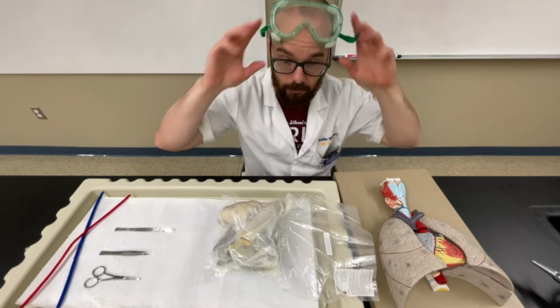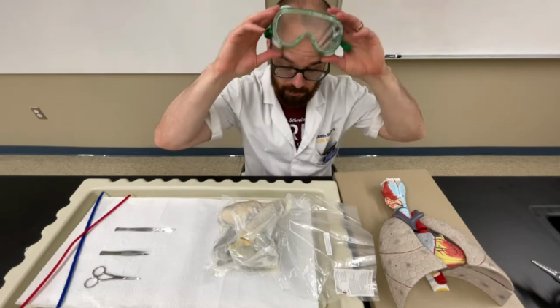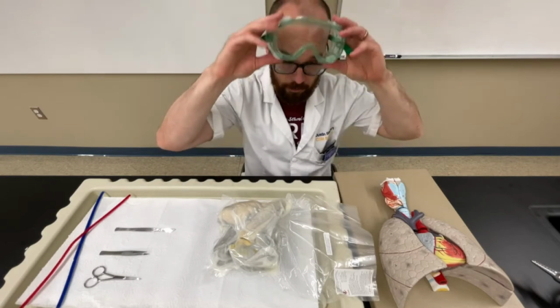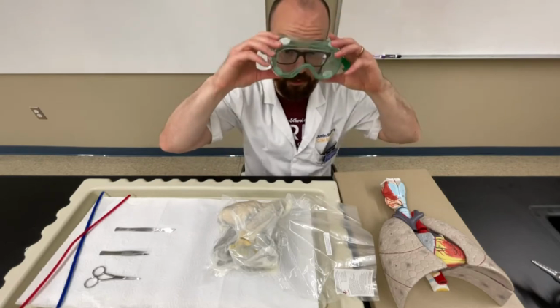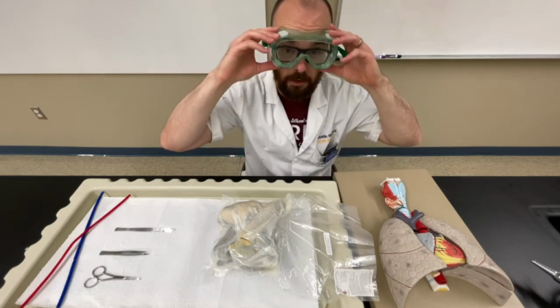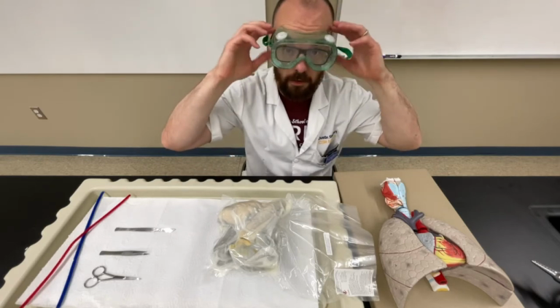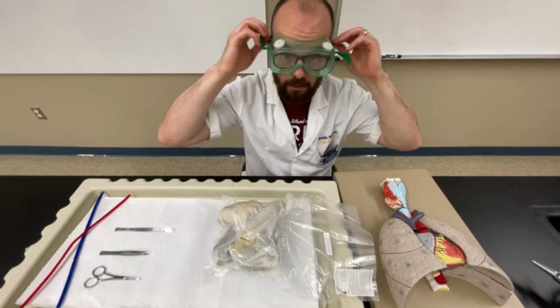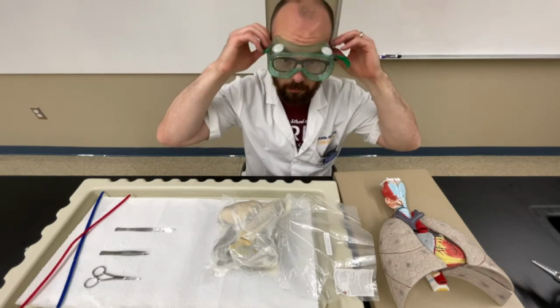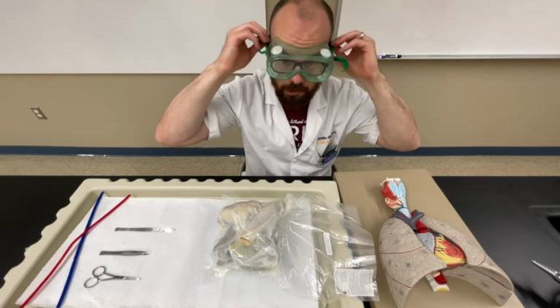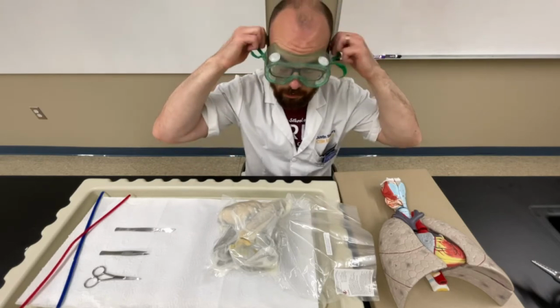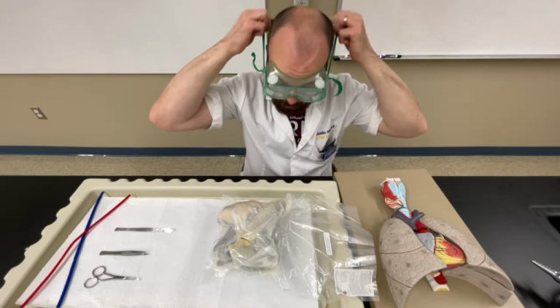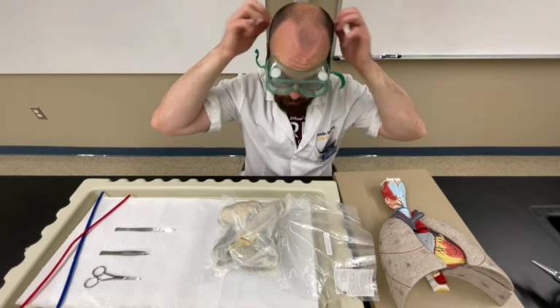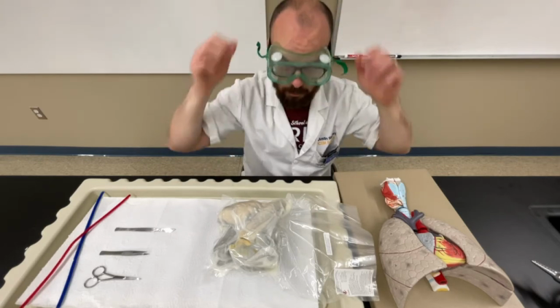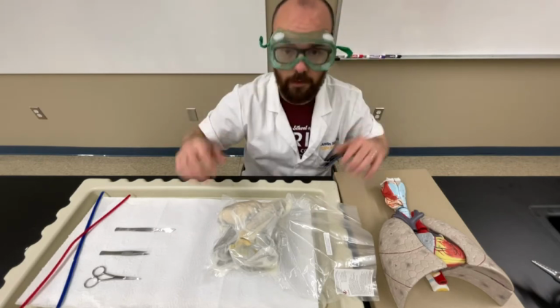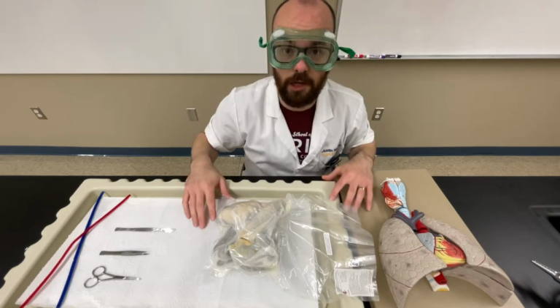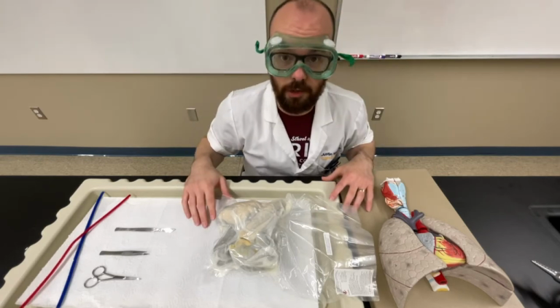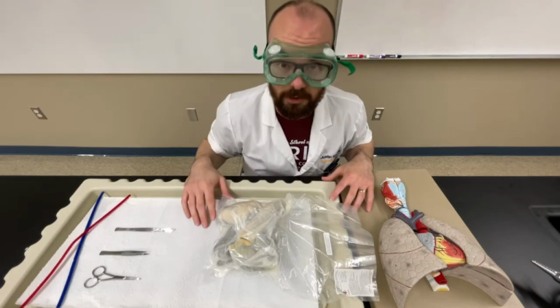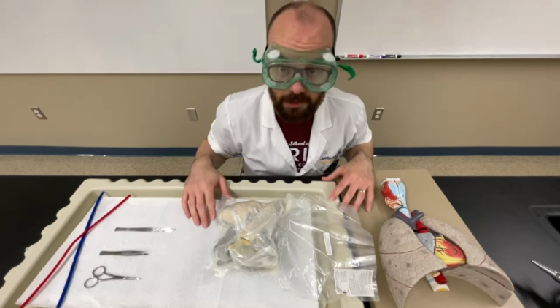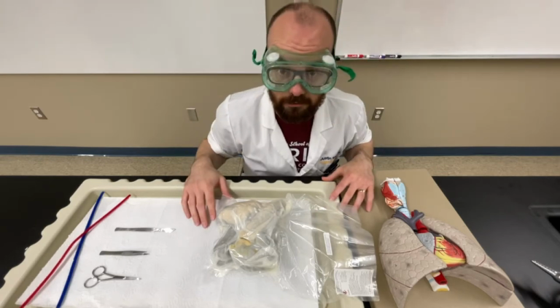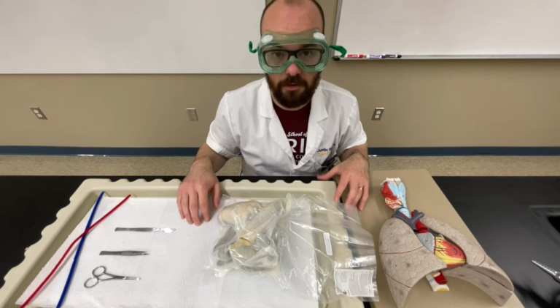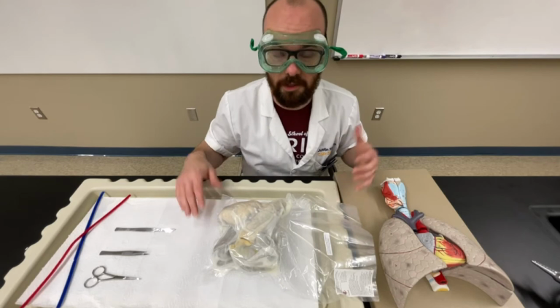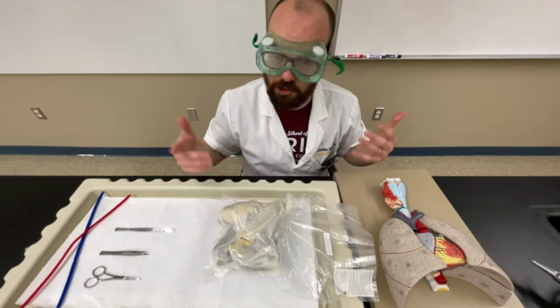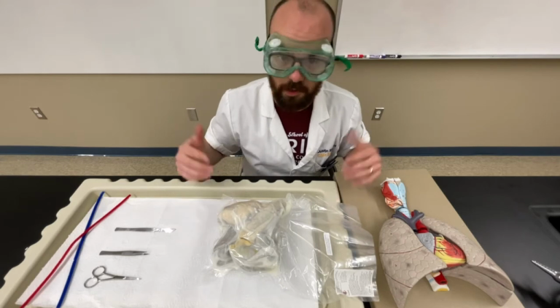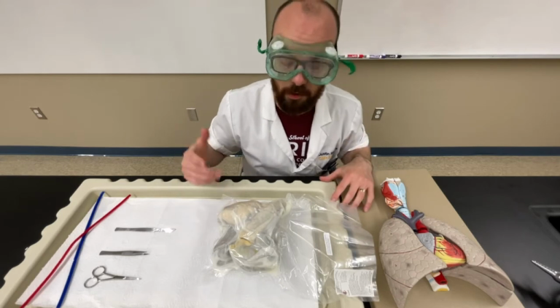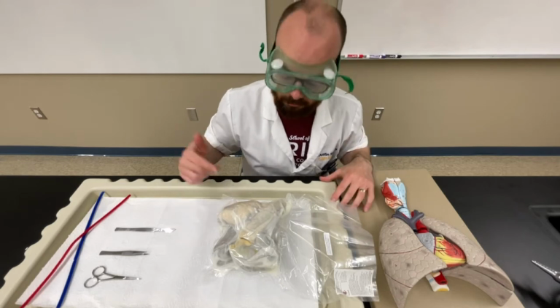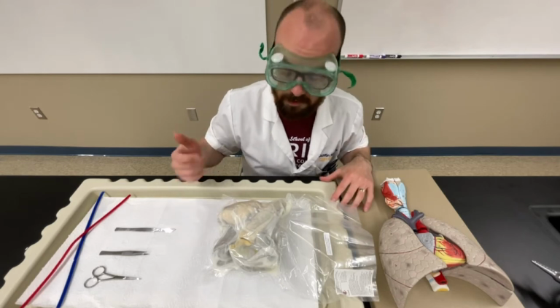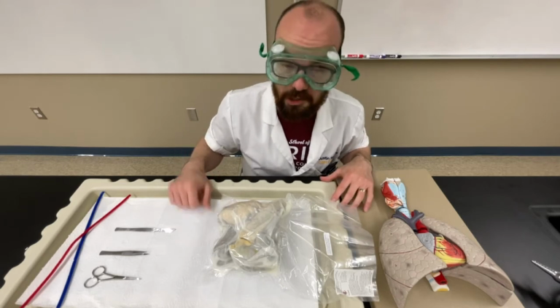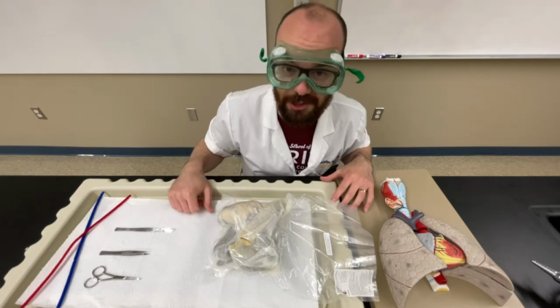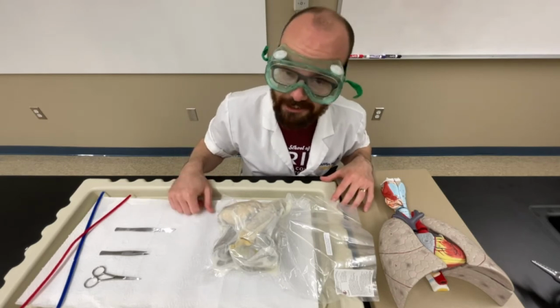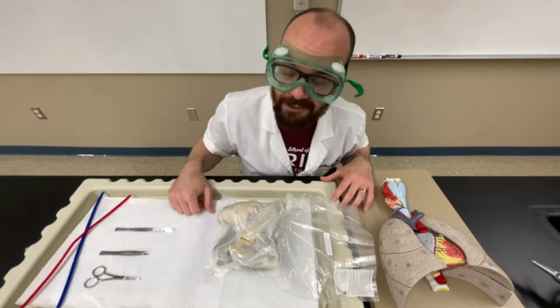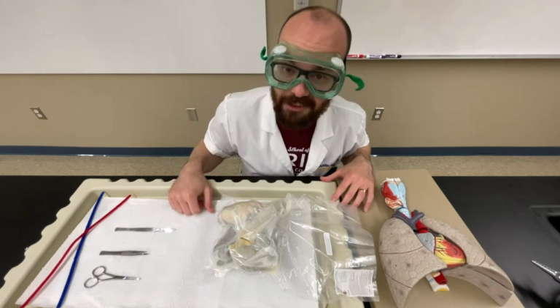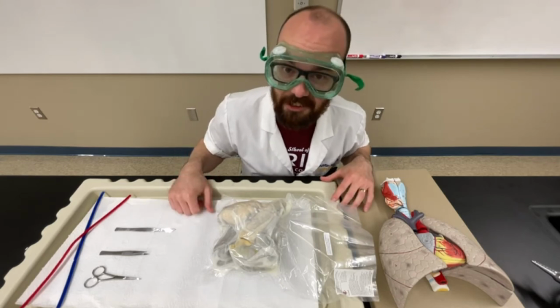Most importantly, make sure that you got your goggles on. So let's jump to the dissection tray and get started.